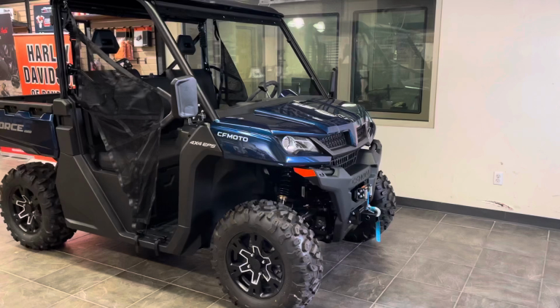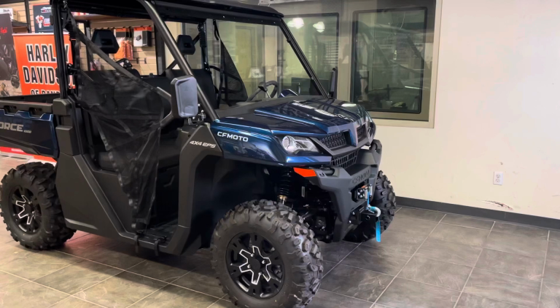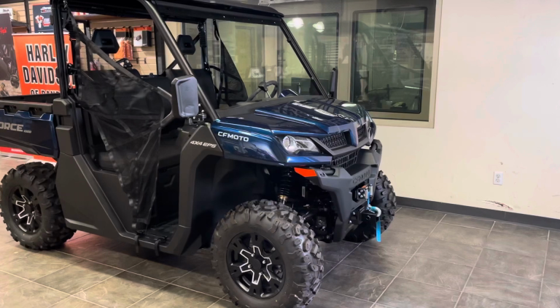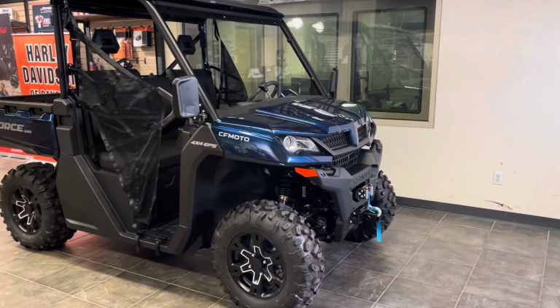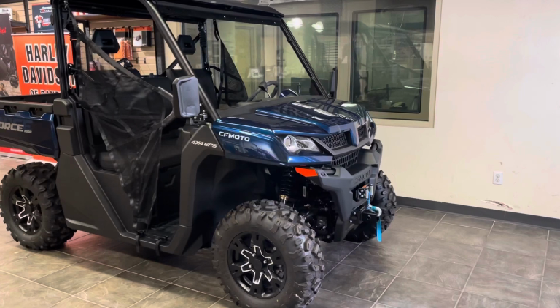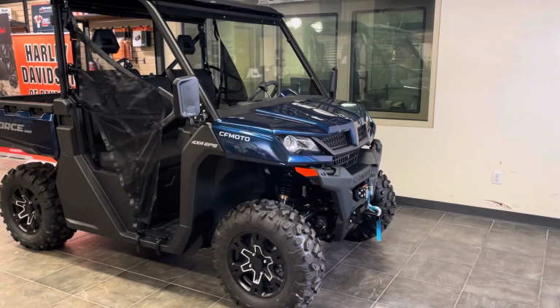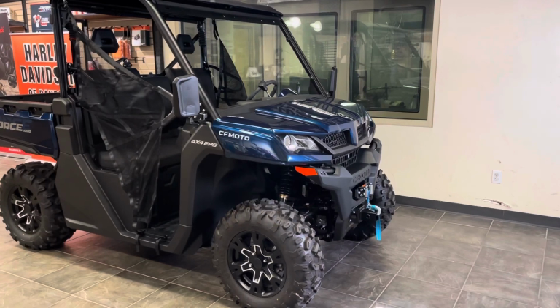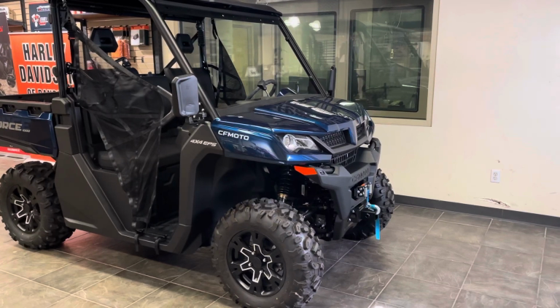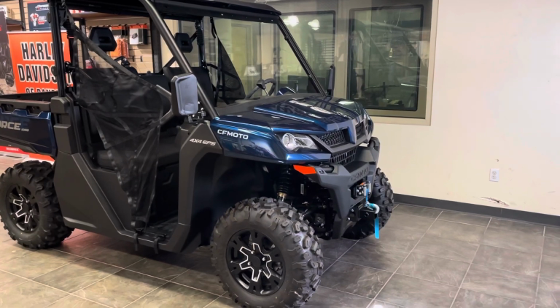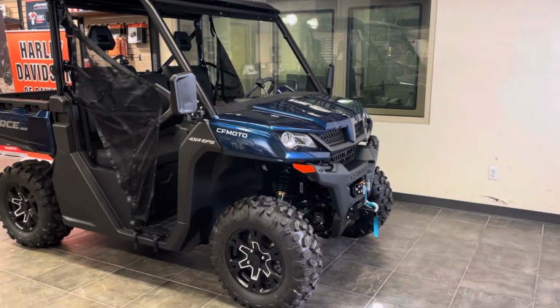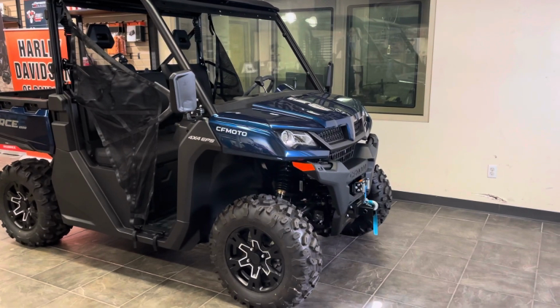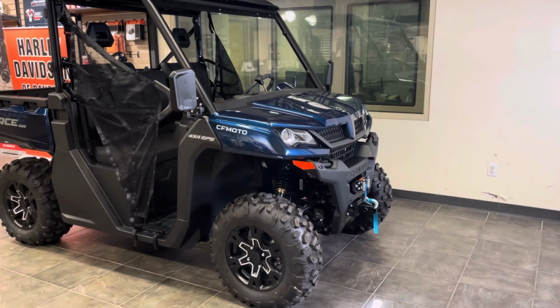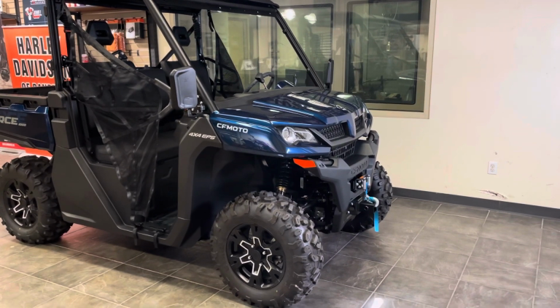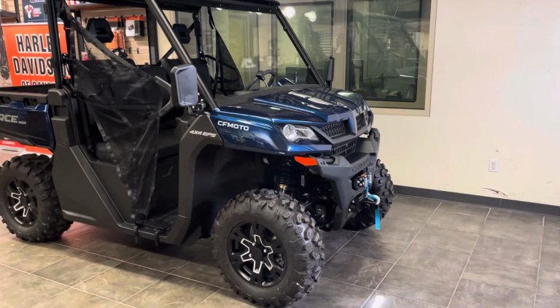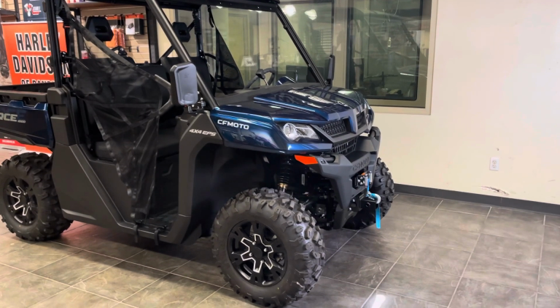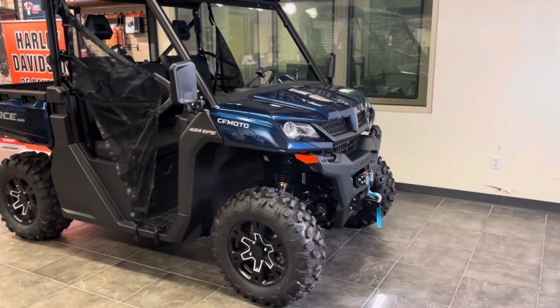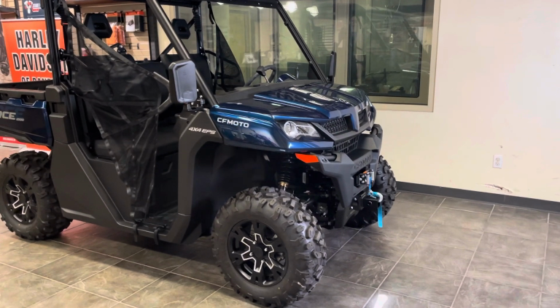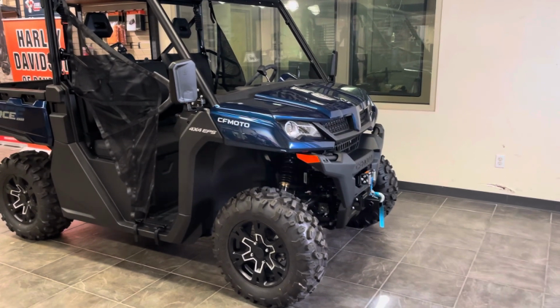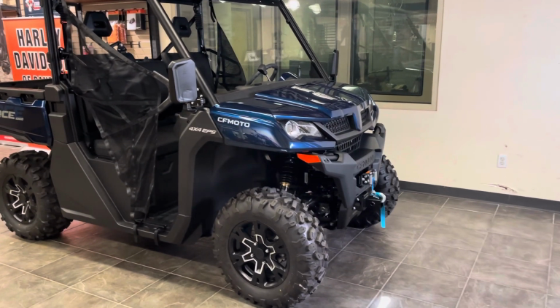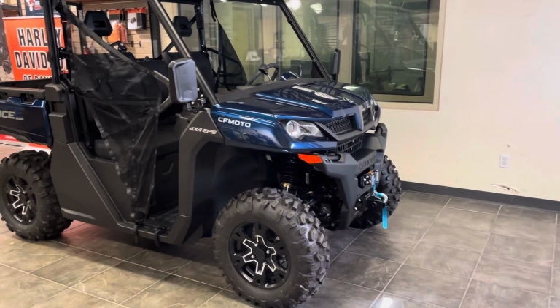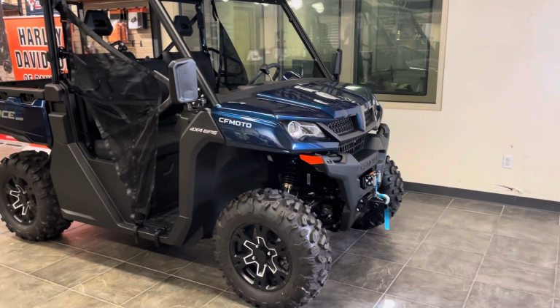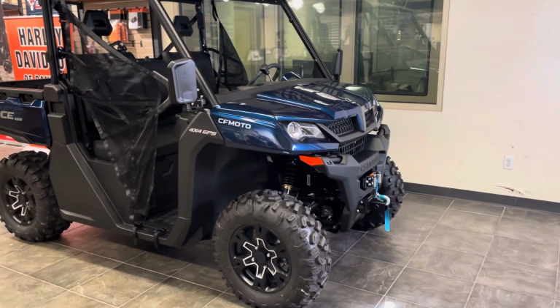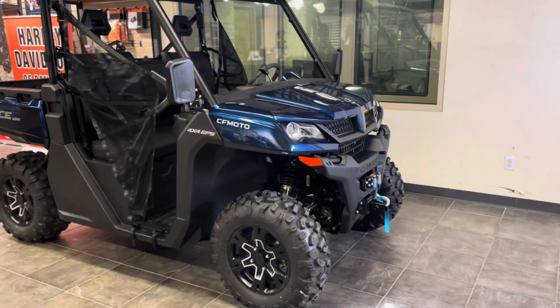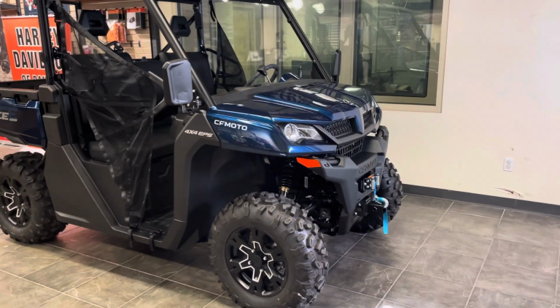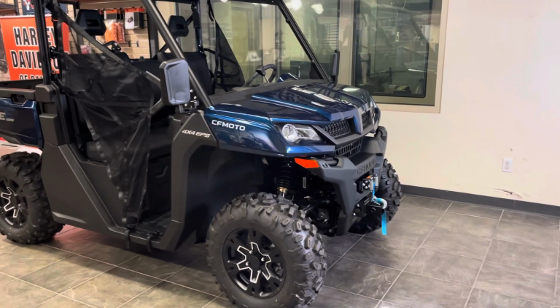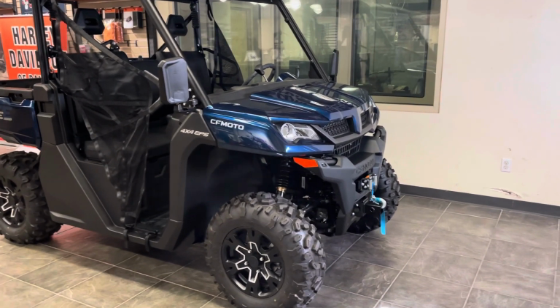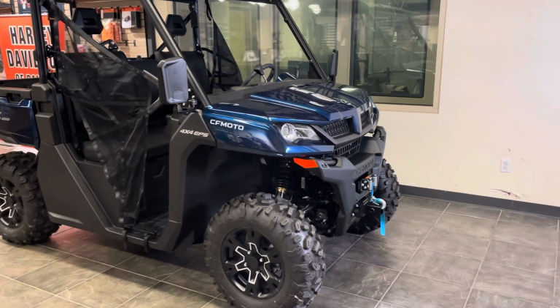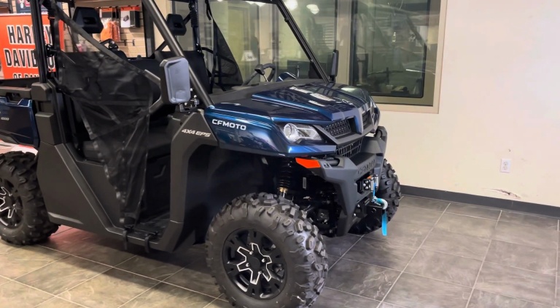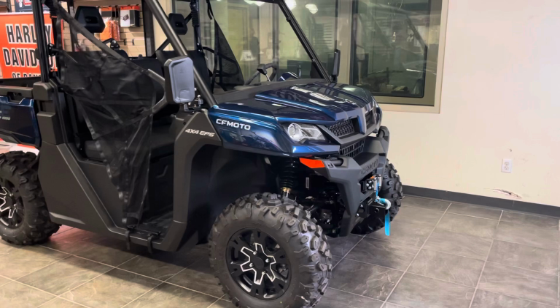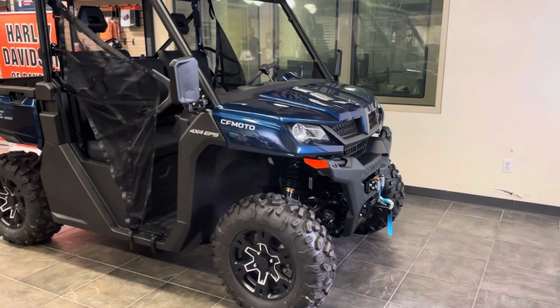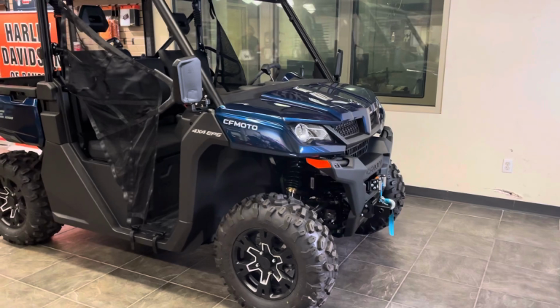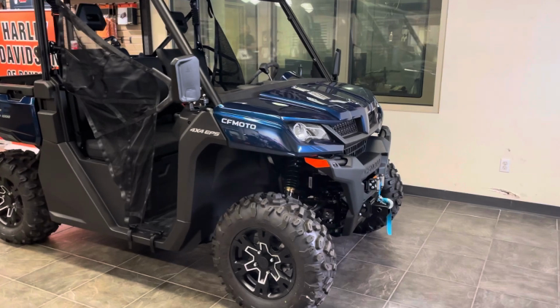Welcome to Harley-Davidson of Danbury Fairfield Power Sports. This is a 2024 CFMoto U1000.